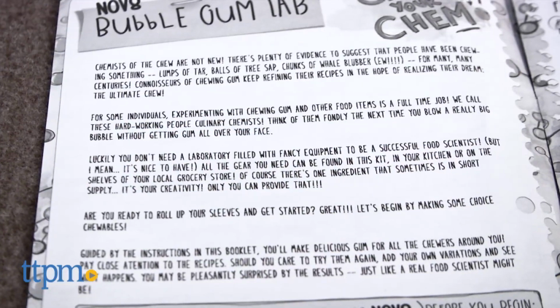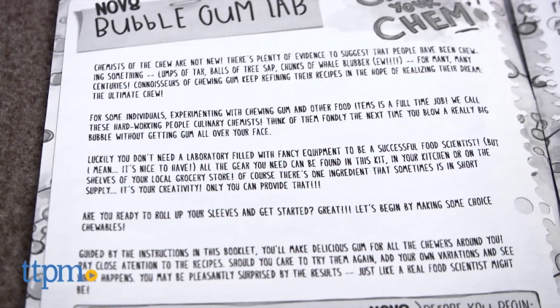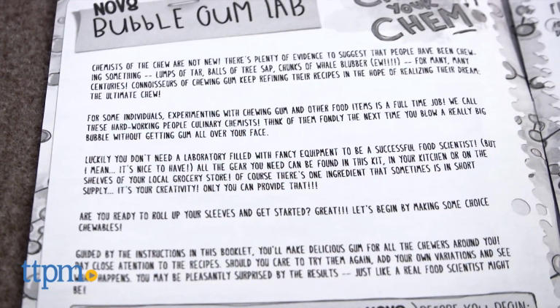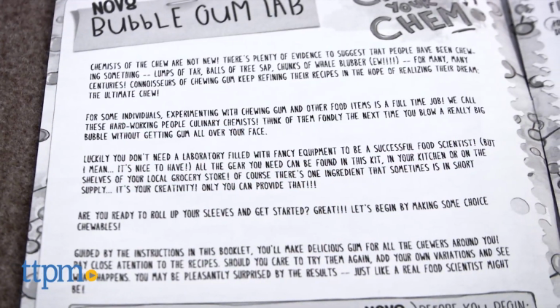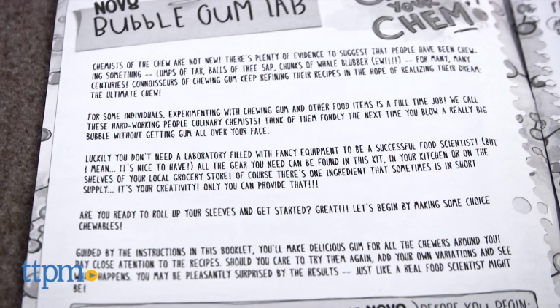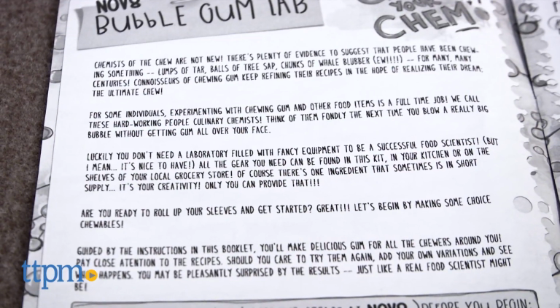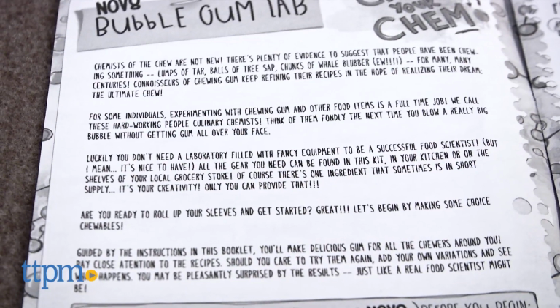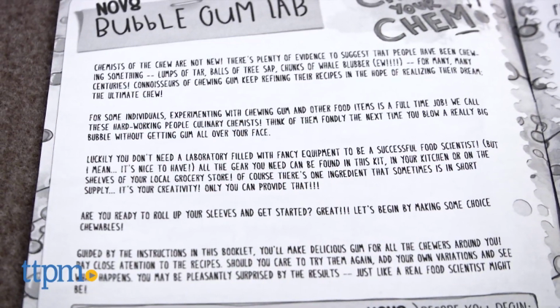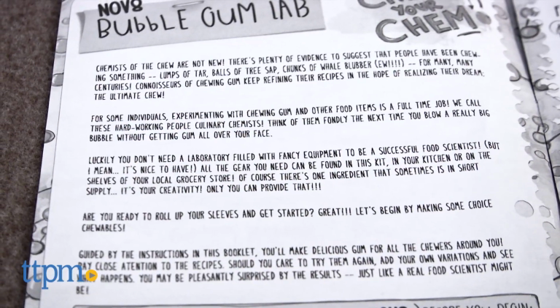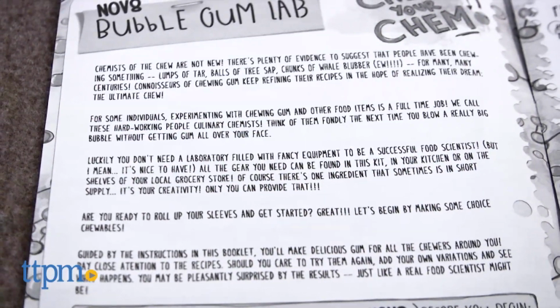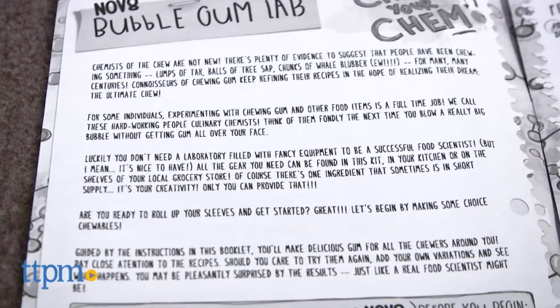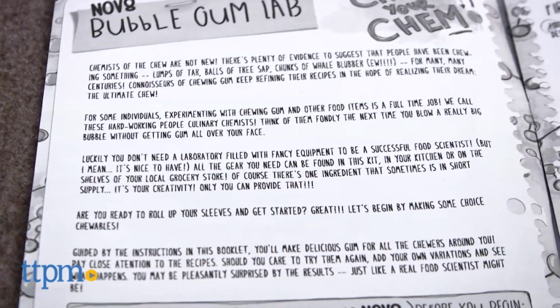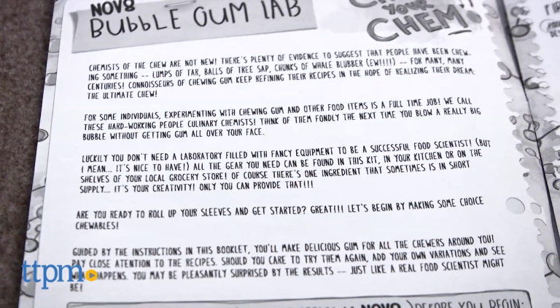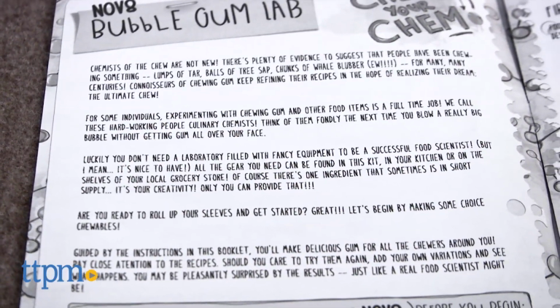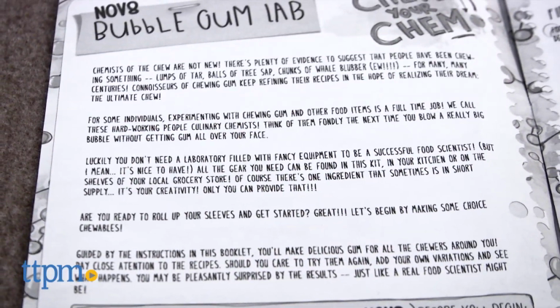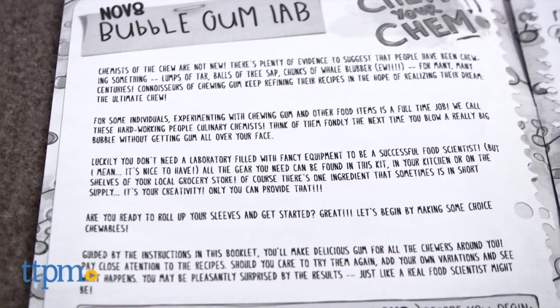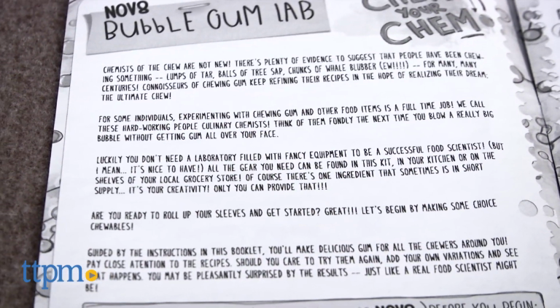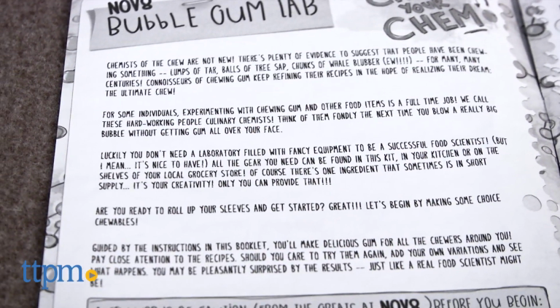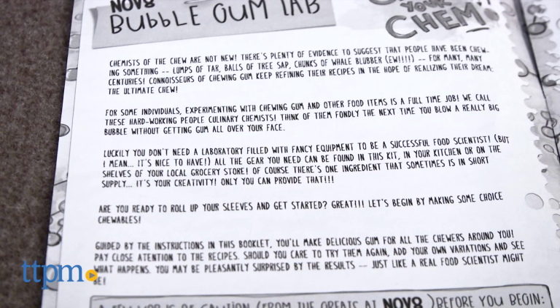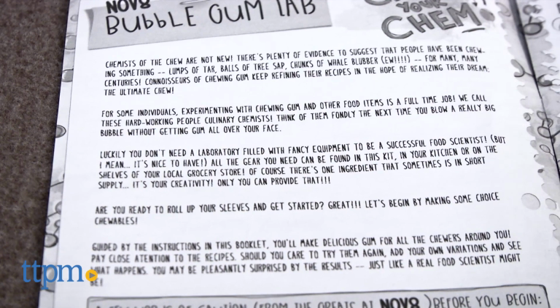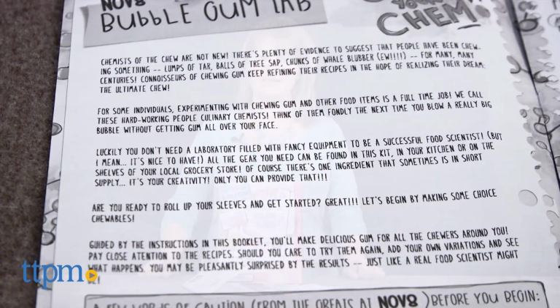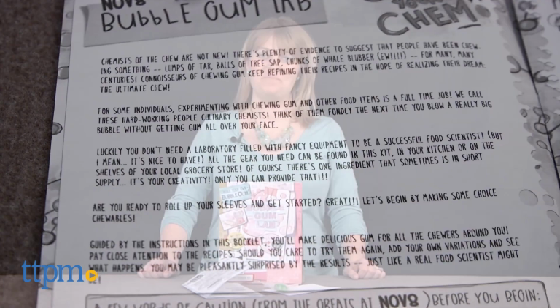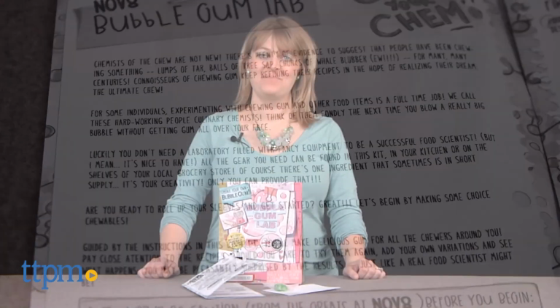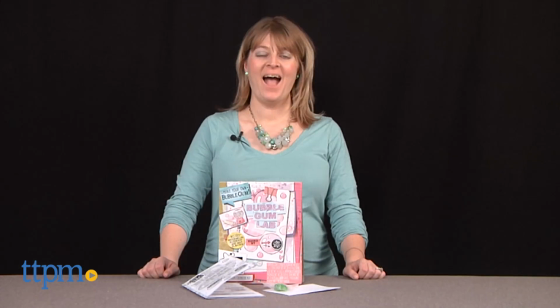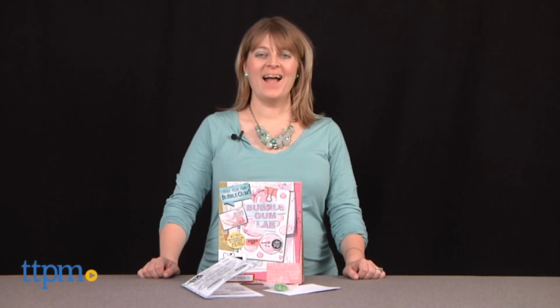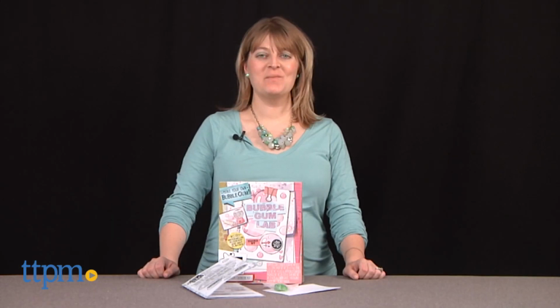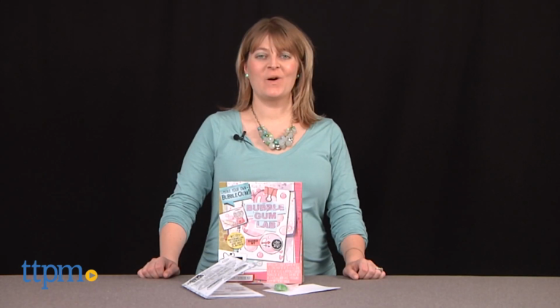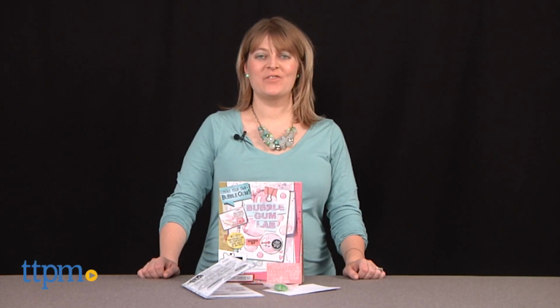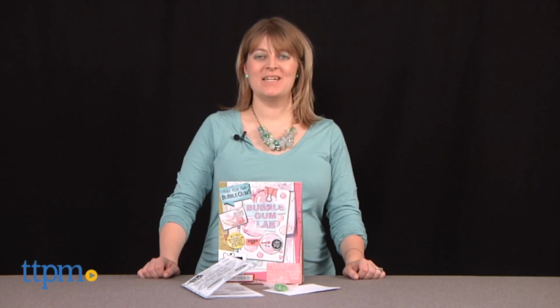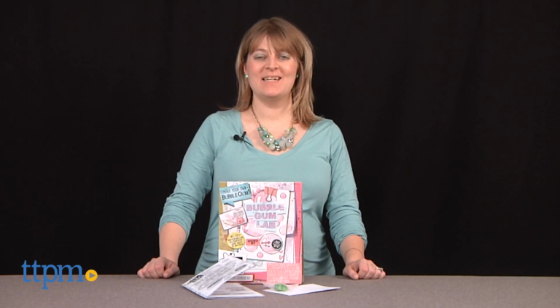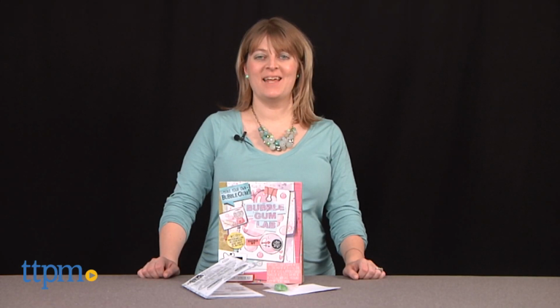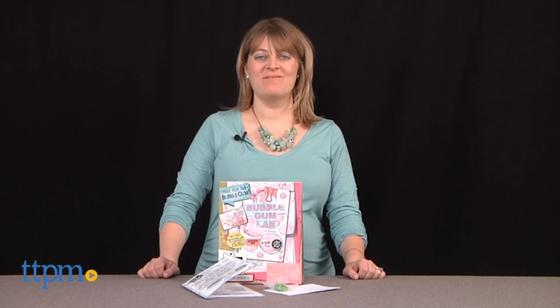Young food scientists can make their own bubblegum while also learning the science behind it. Hi, I'm Laurie from TTPM.